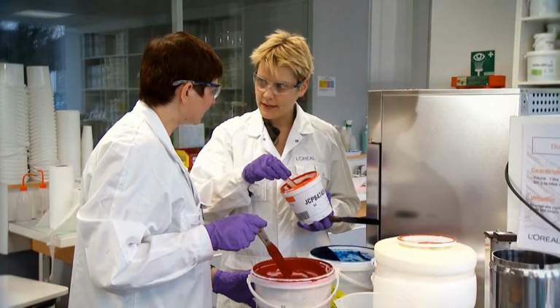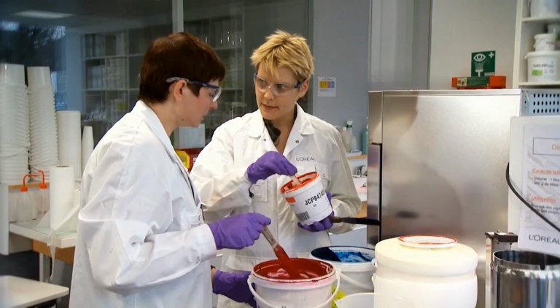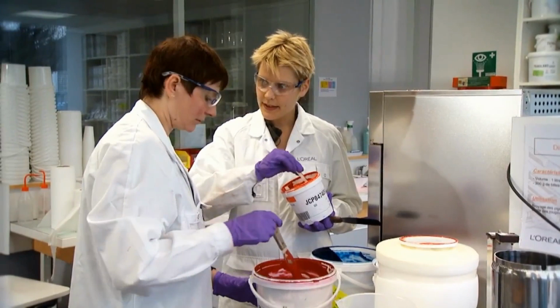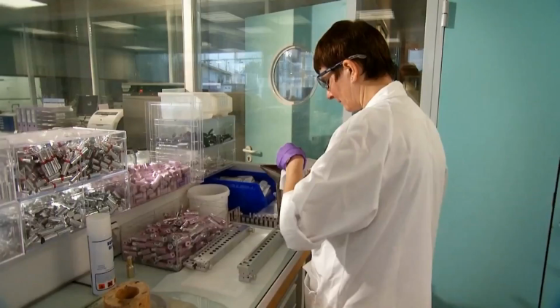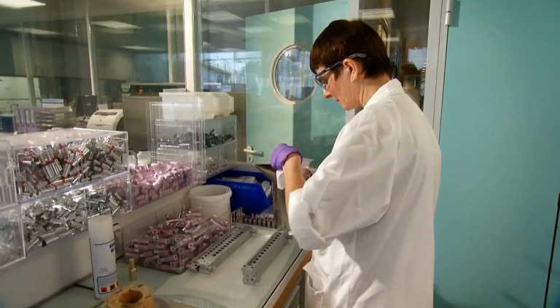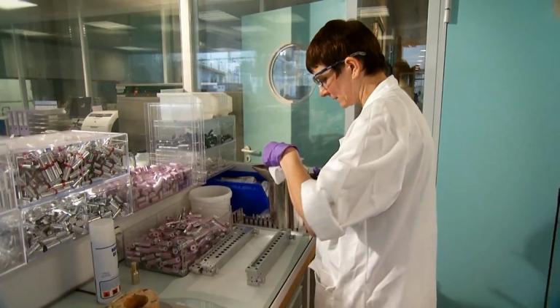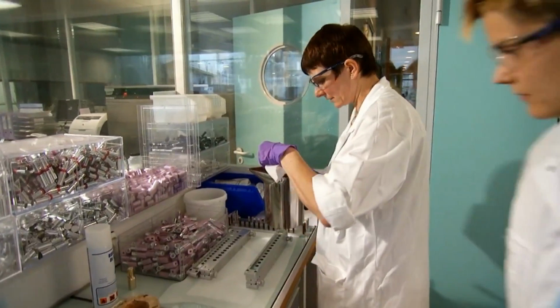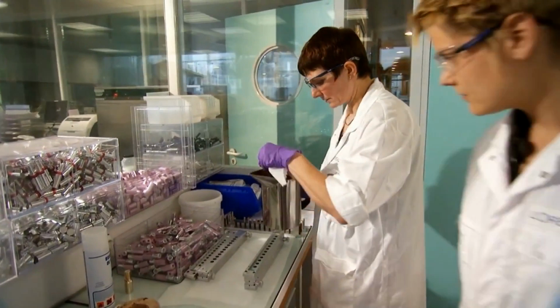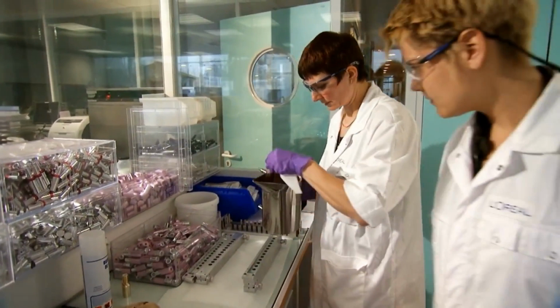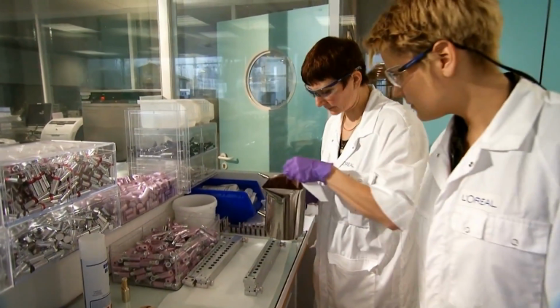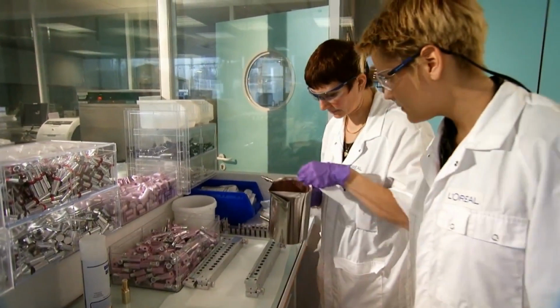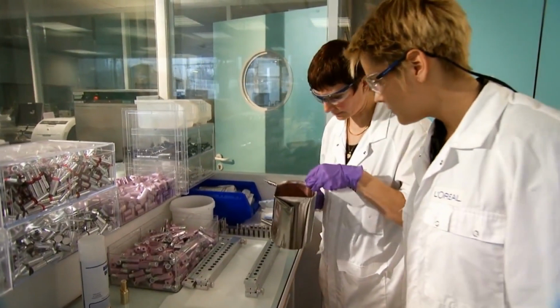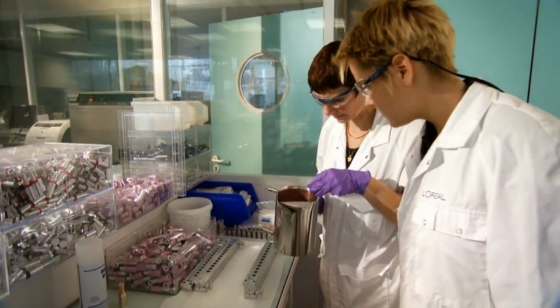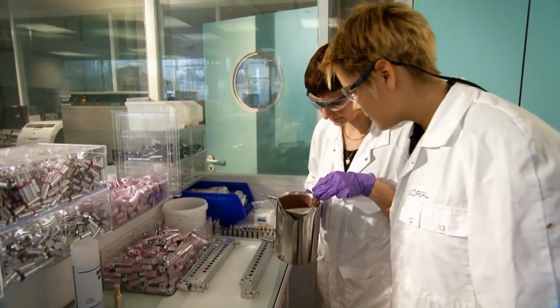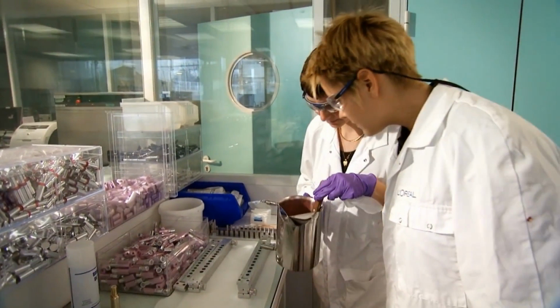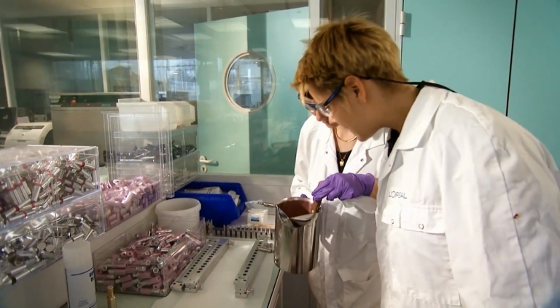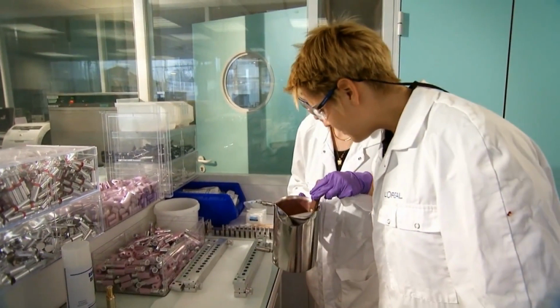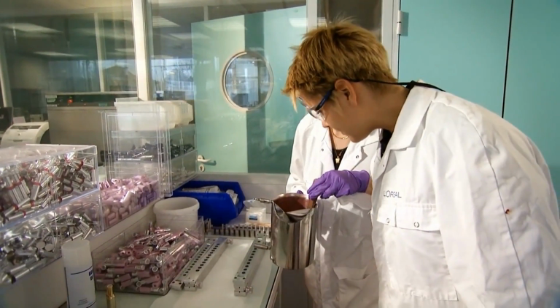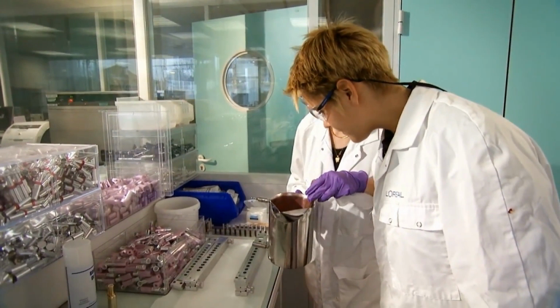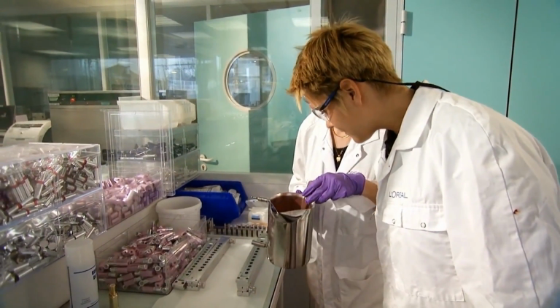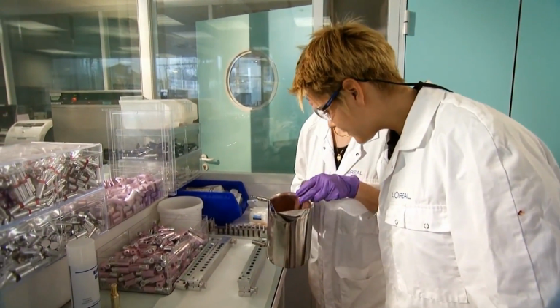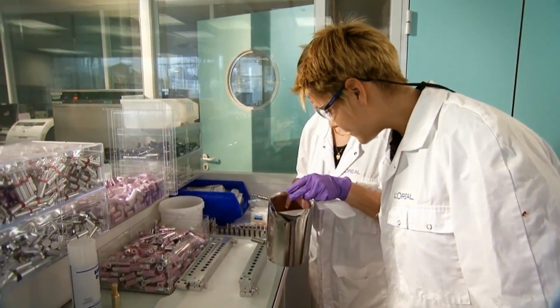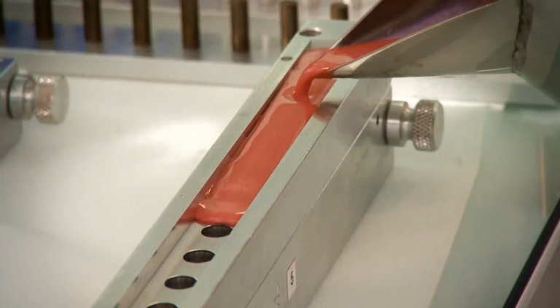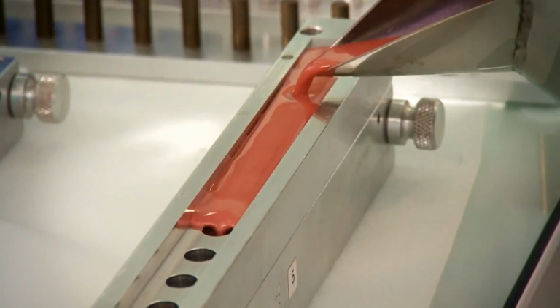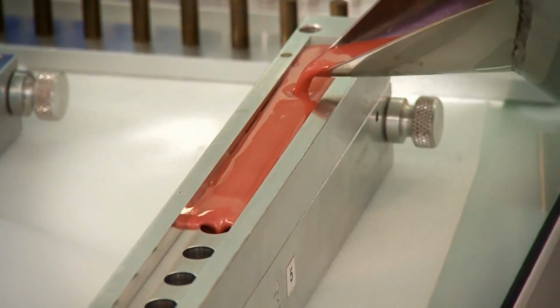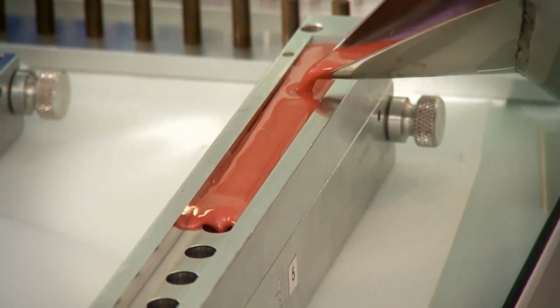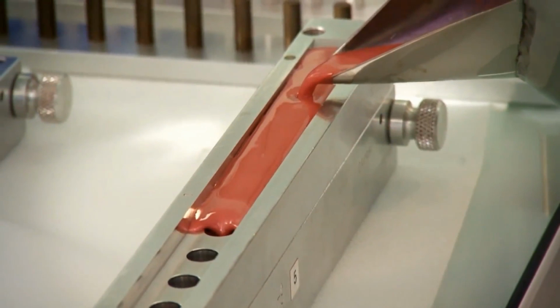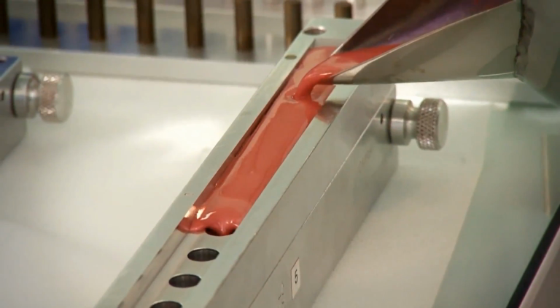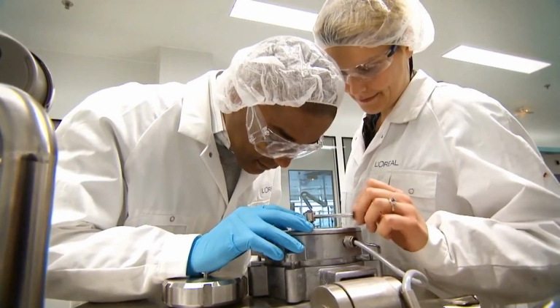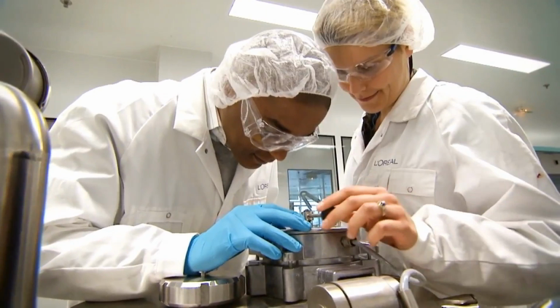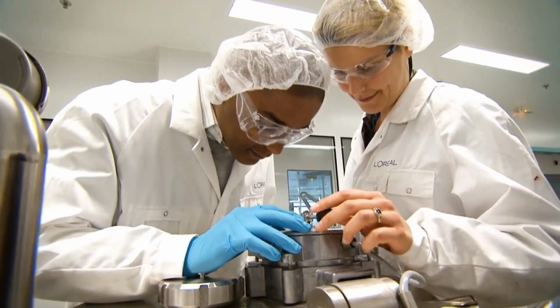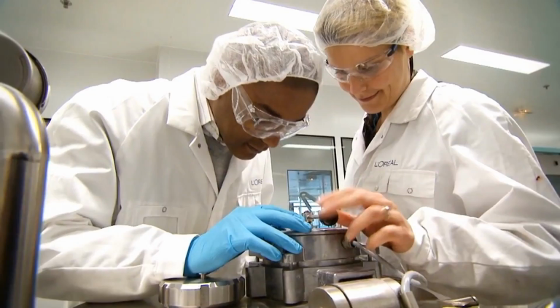Color perception is a necessary tool for the exploration and advancements in science and technology.